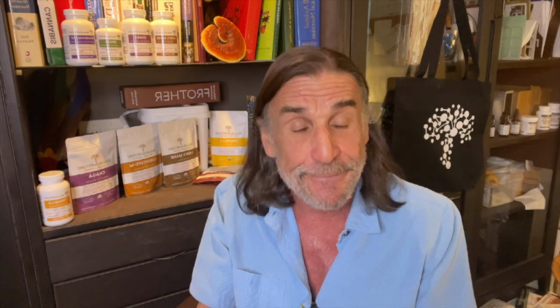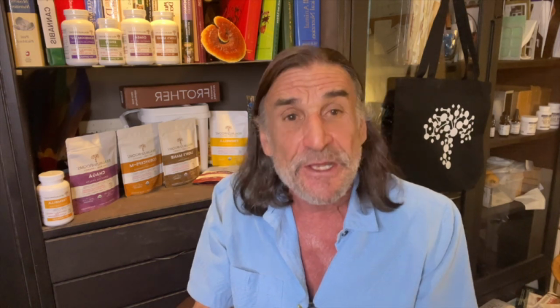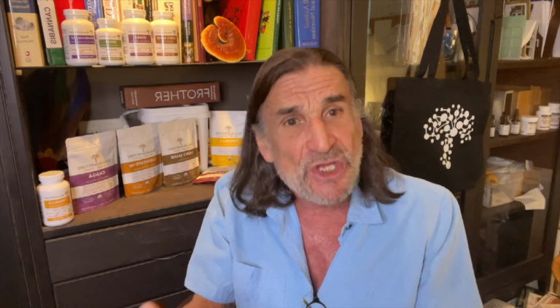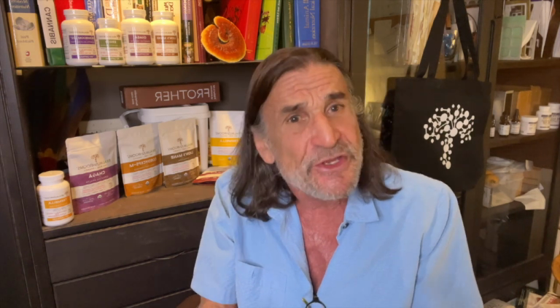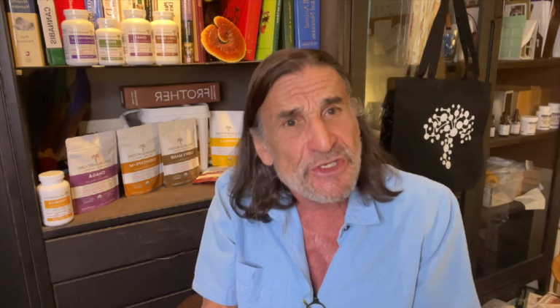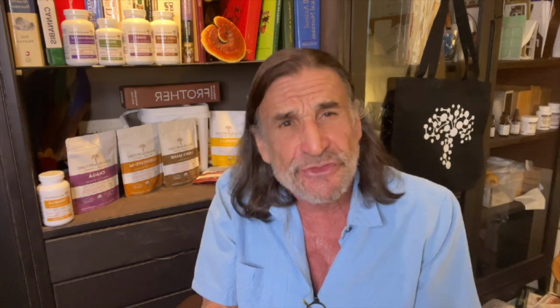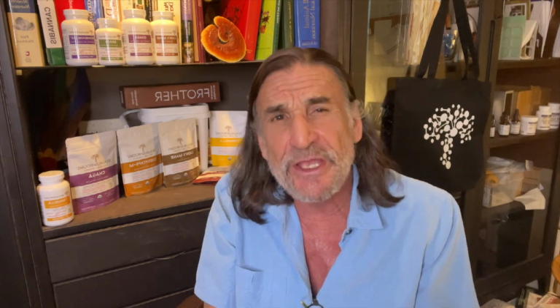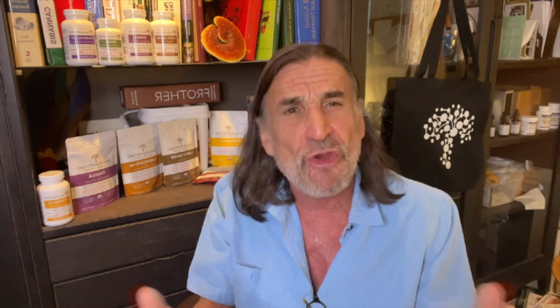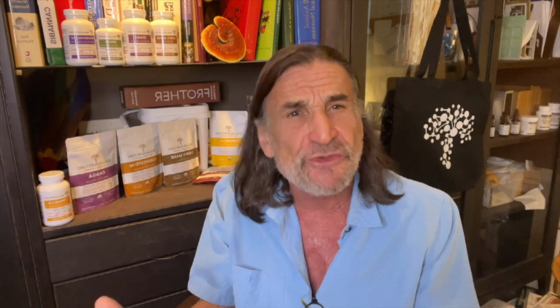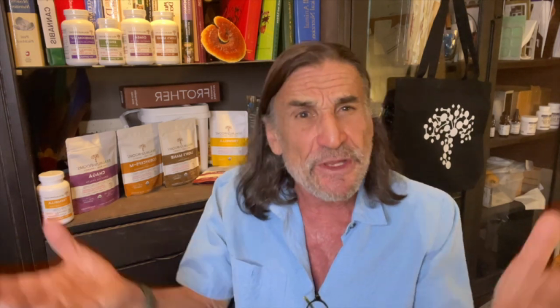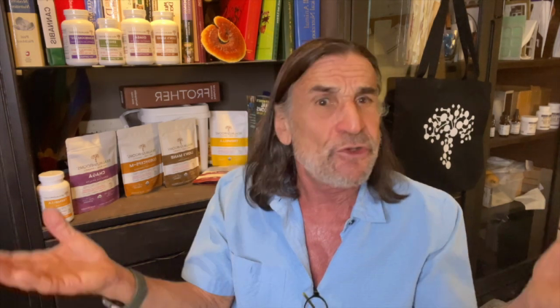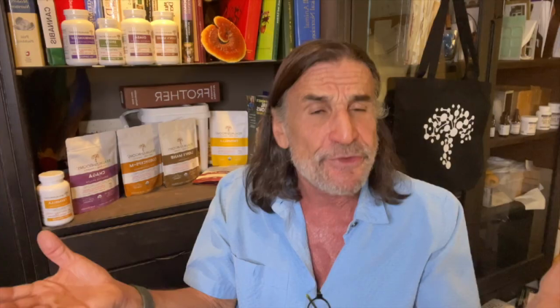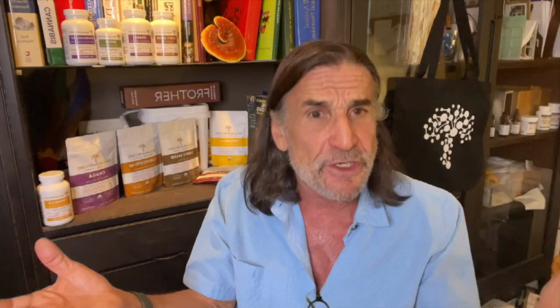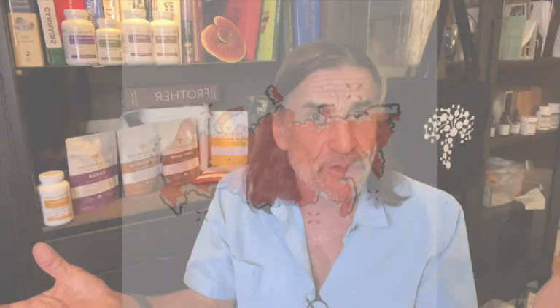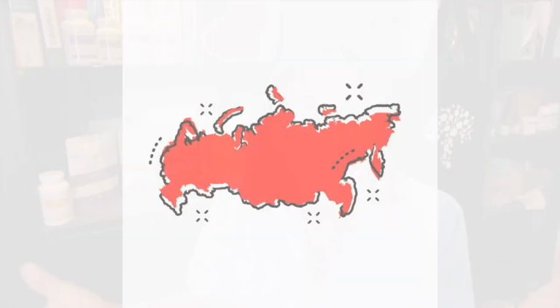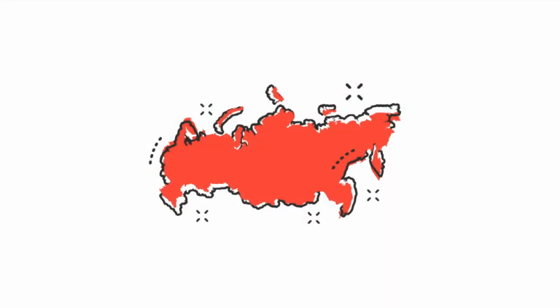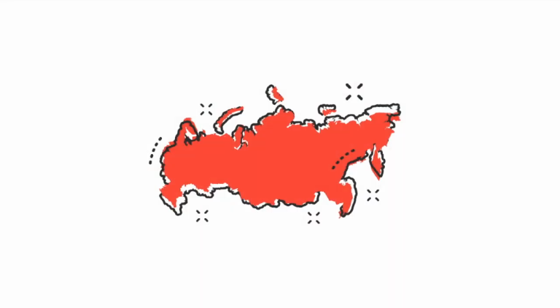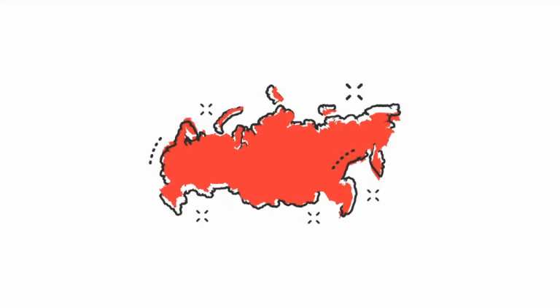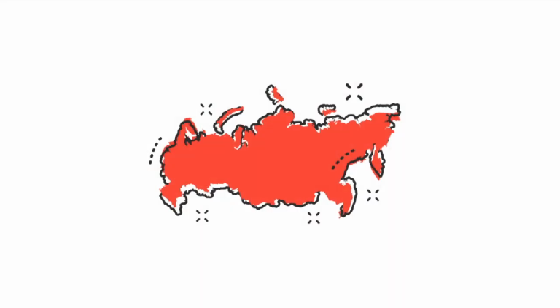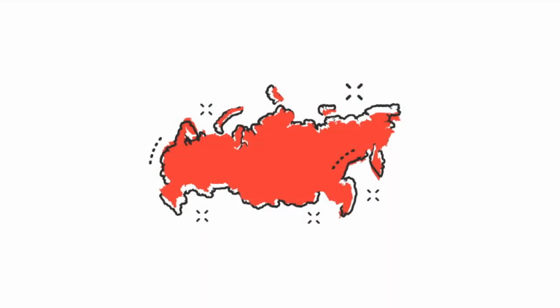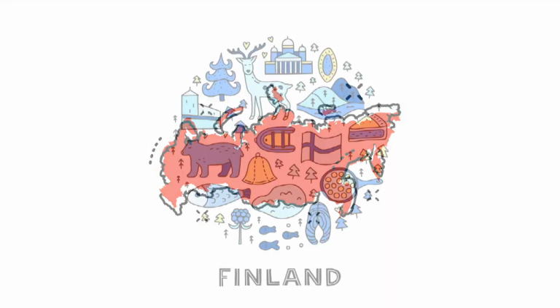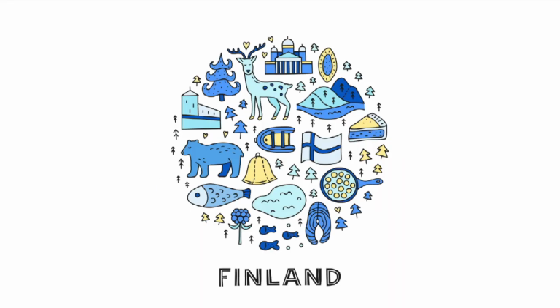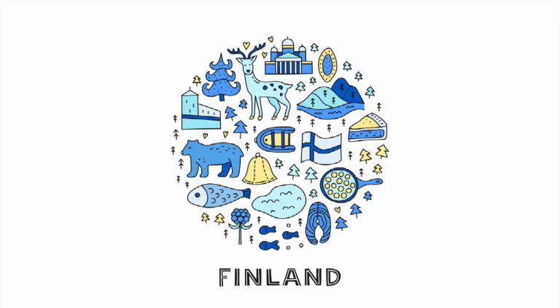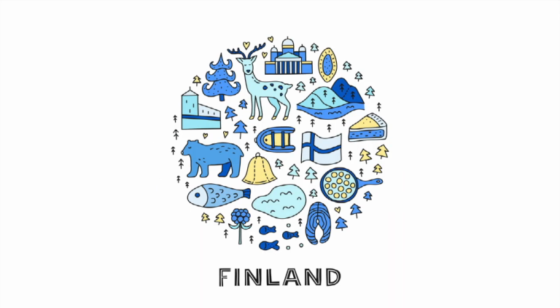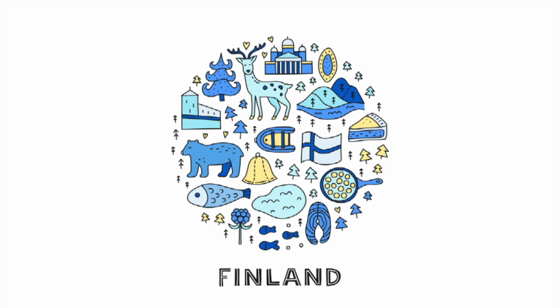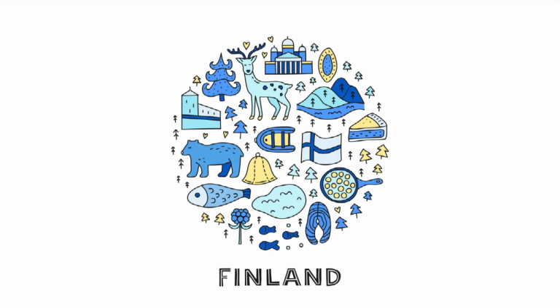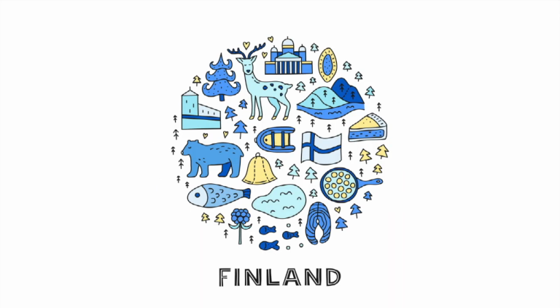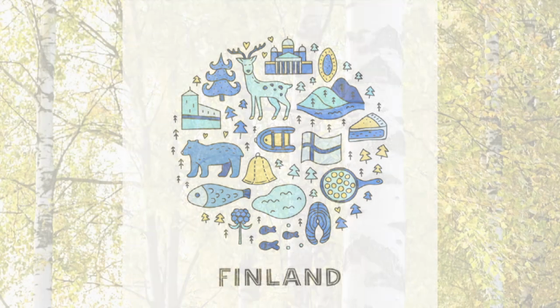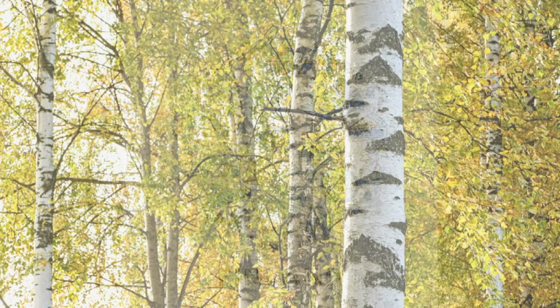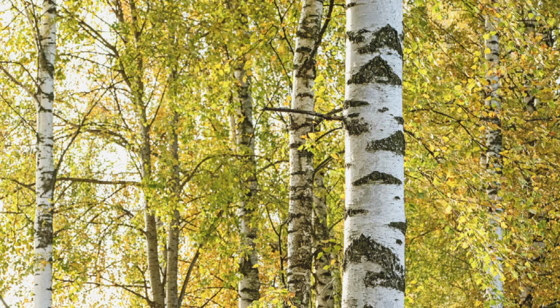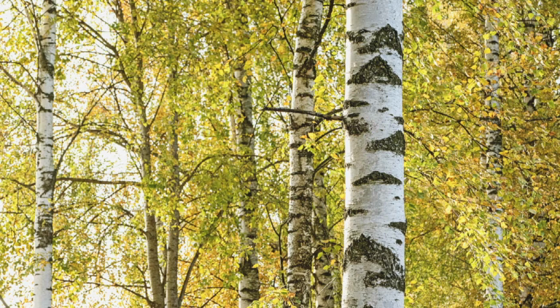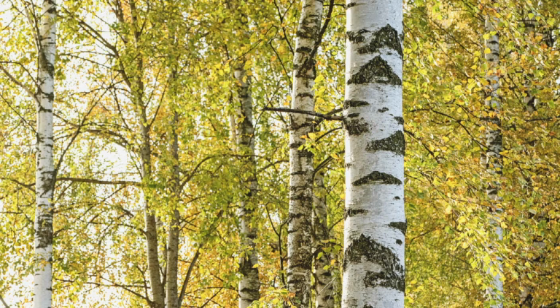Chaga is interesting — it grows only in the north country, in Siberia, in Finland, on birch trees.